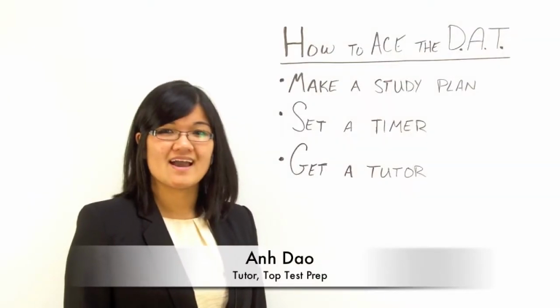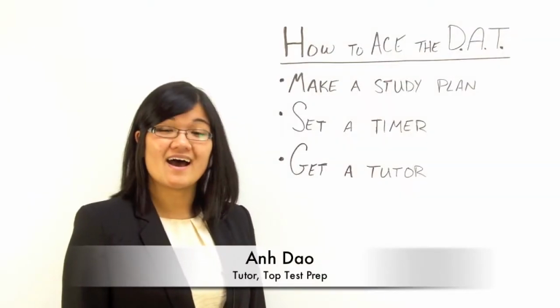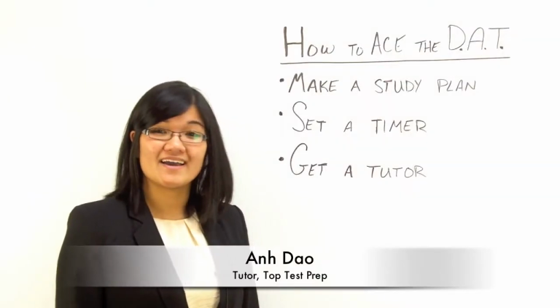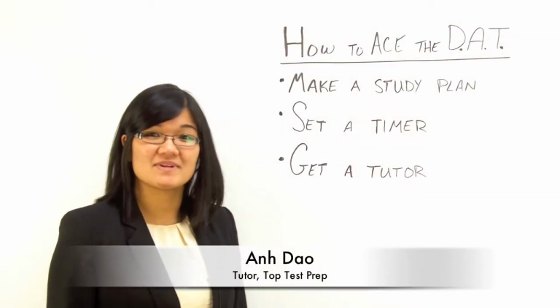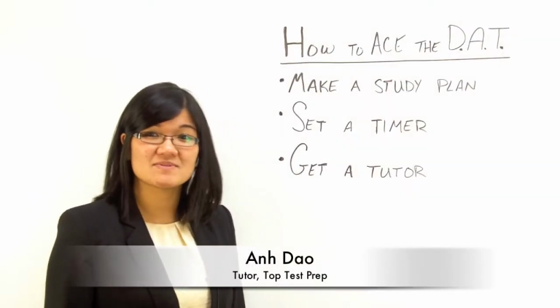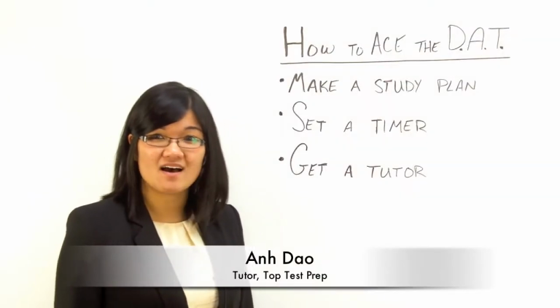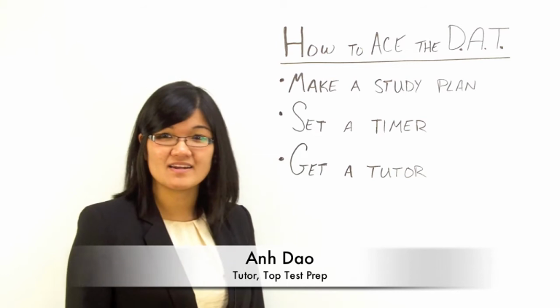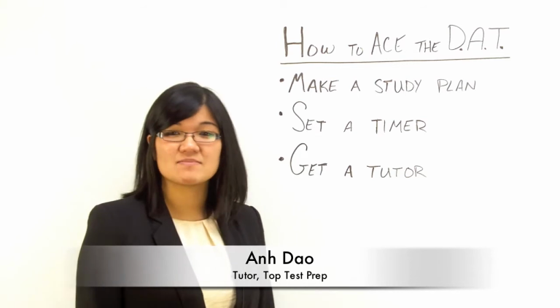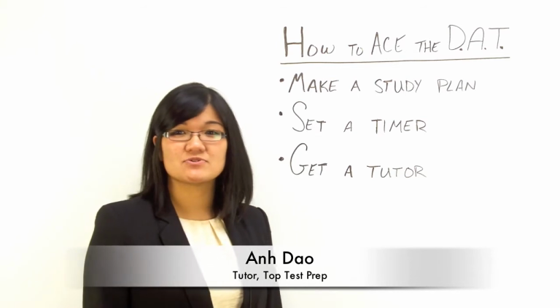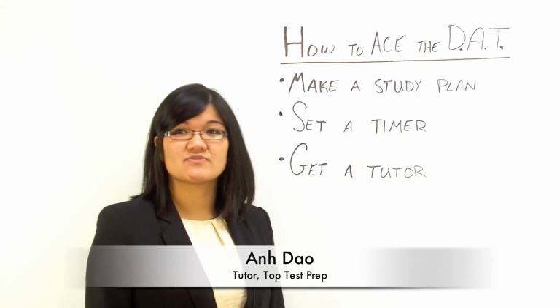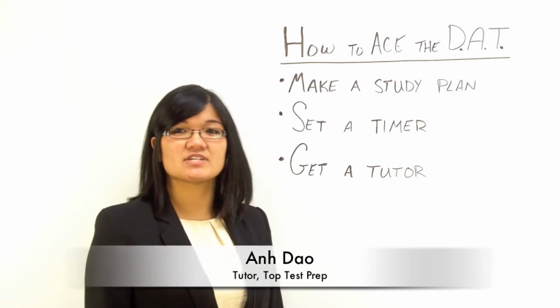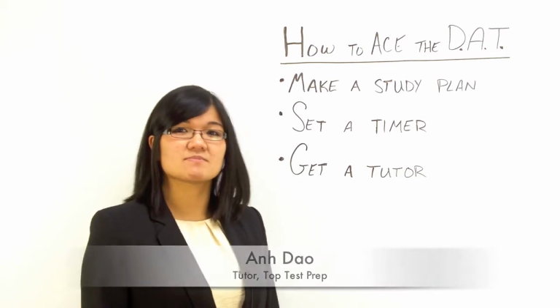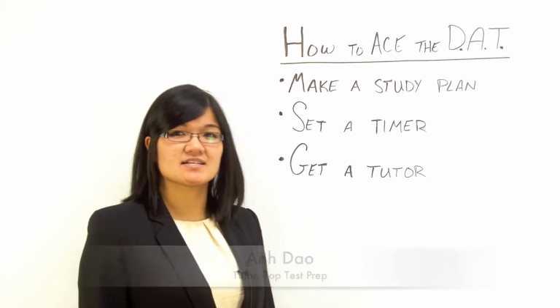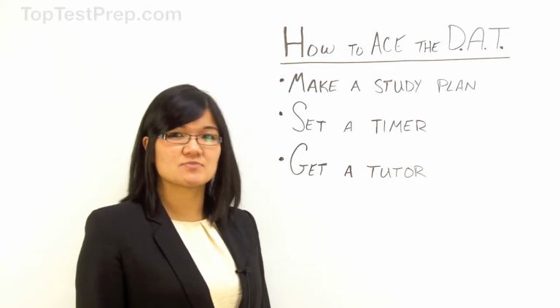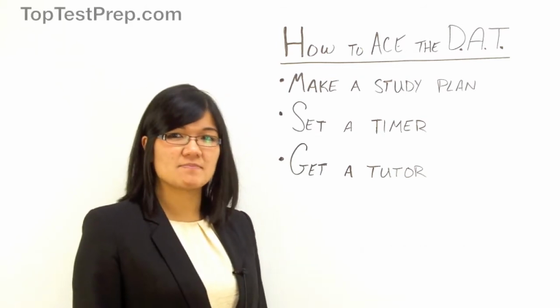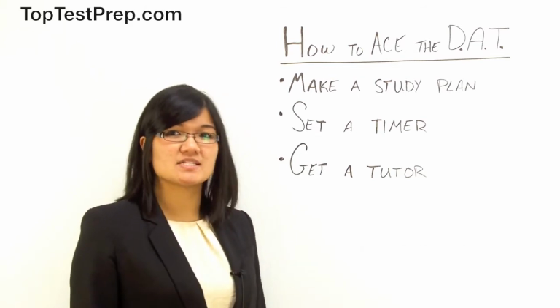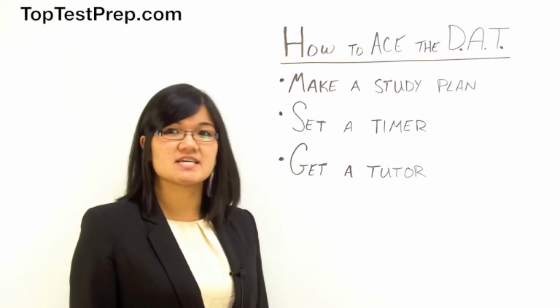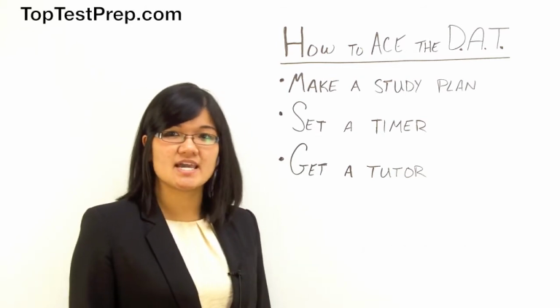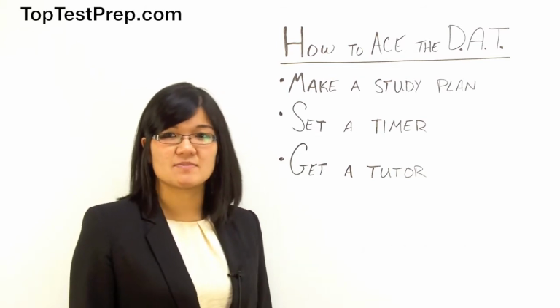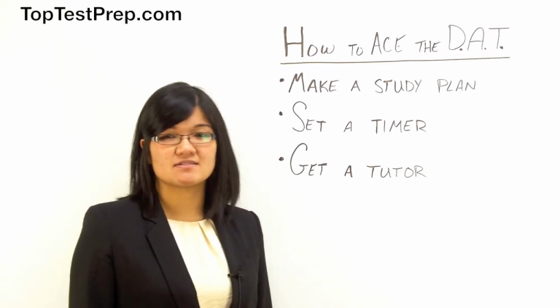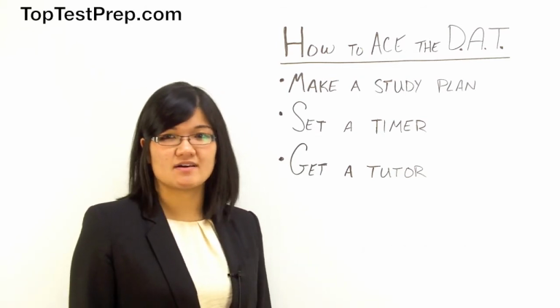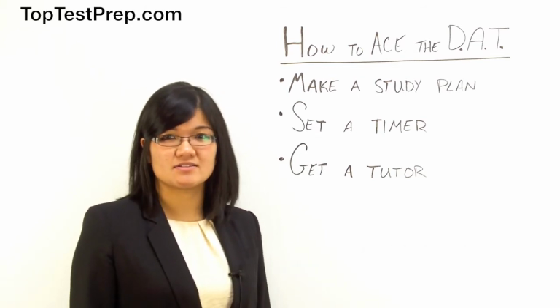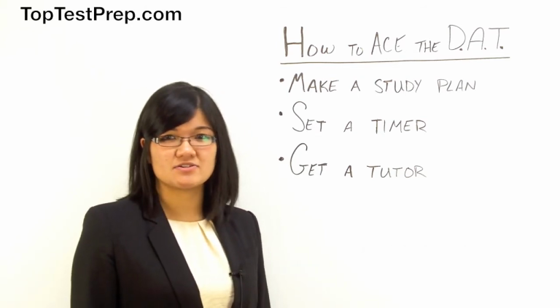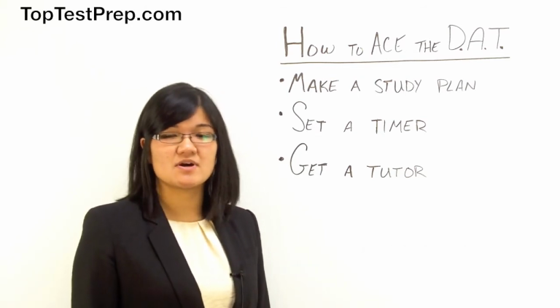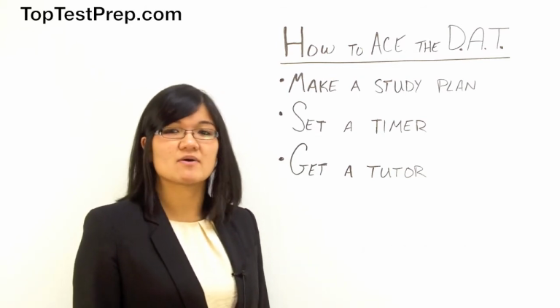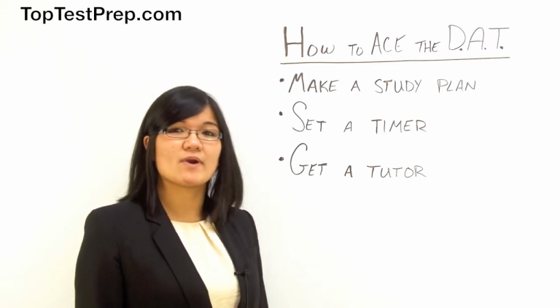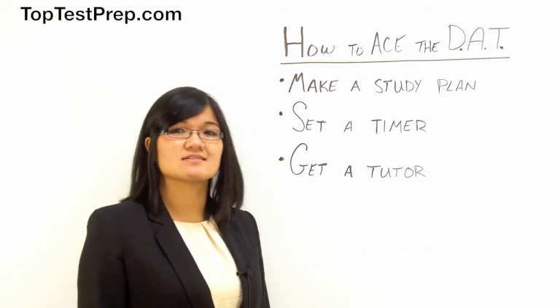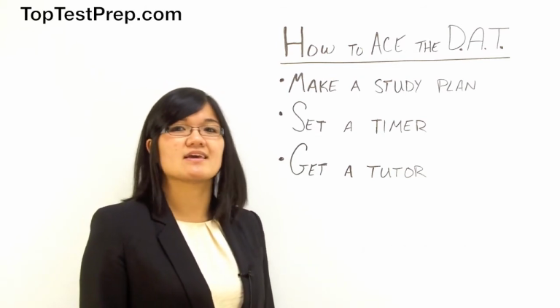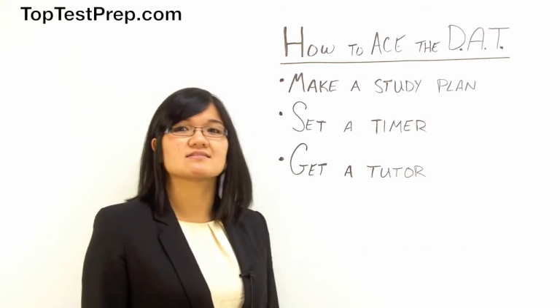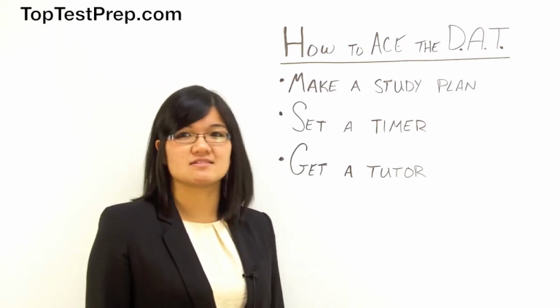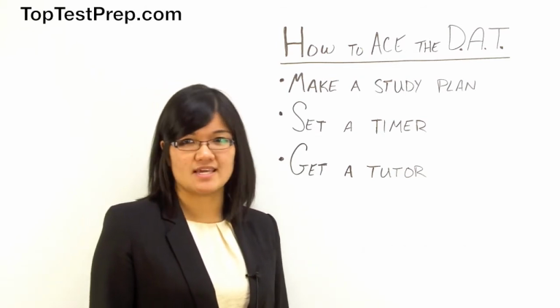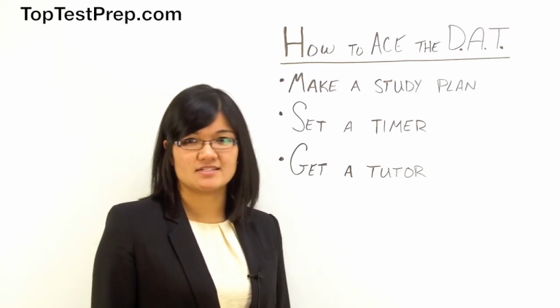Hi, my name is Ann. I'm a tutor for Top Test Prep, and today I'll be talking to you about ways to ace the DAT.